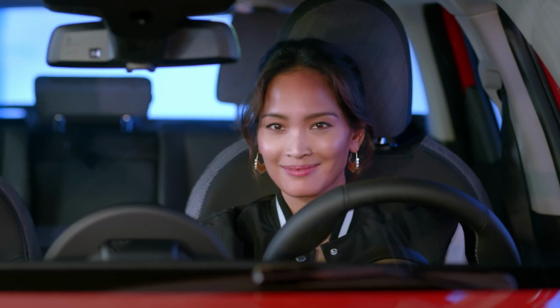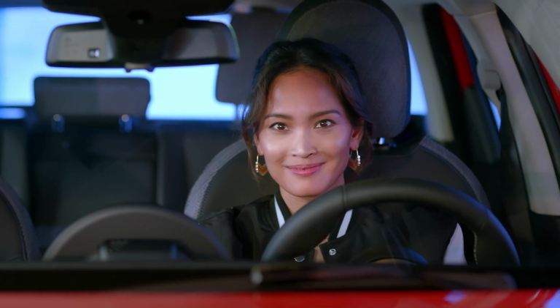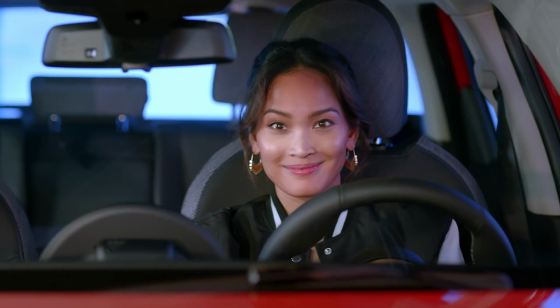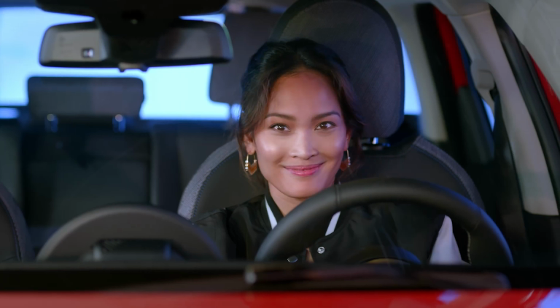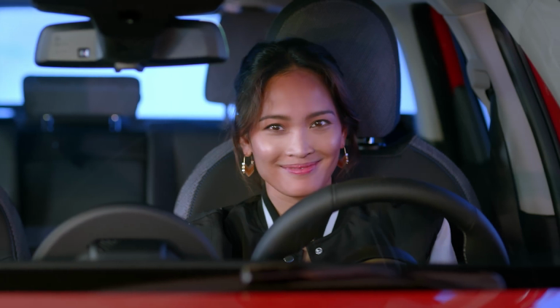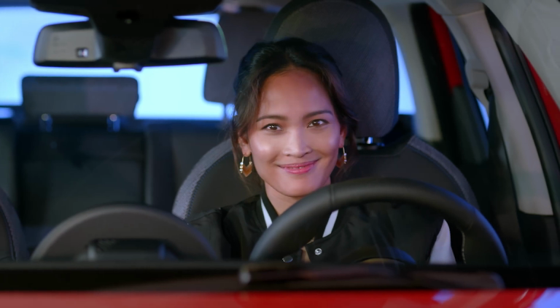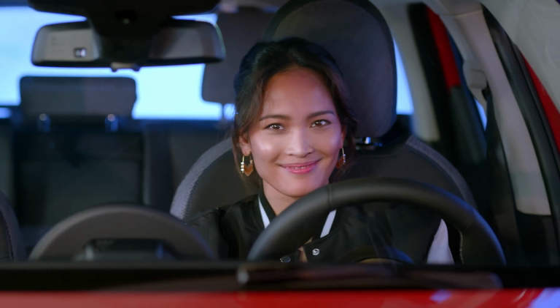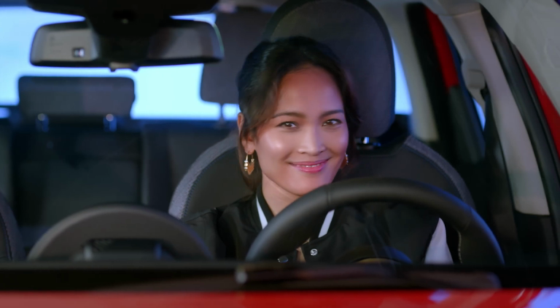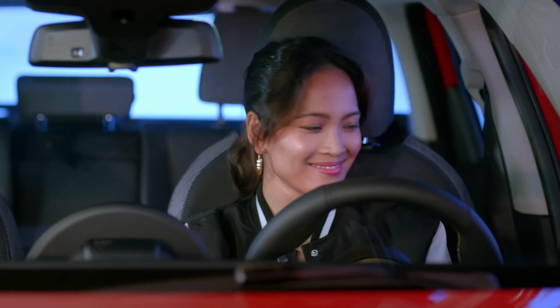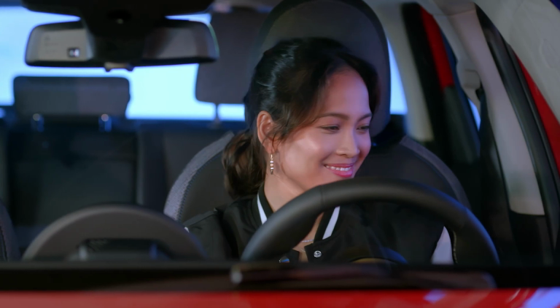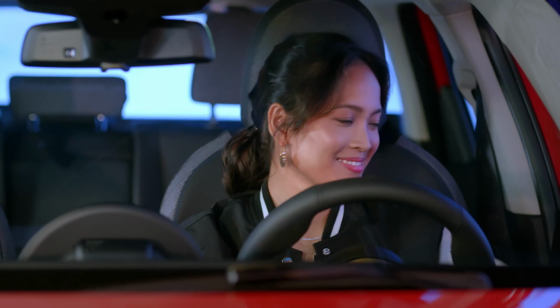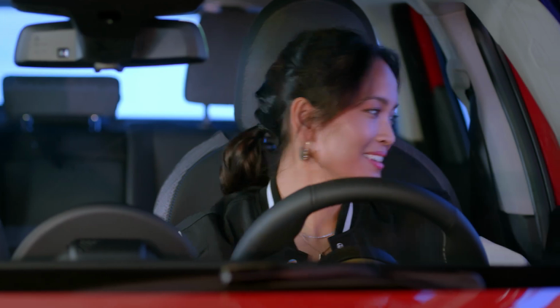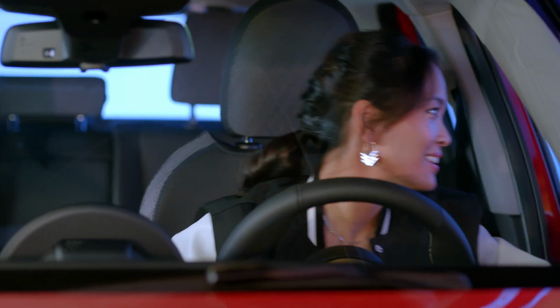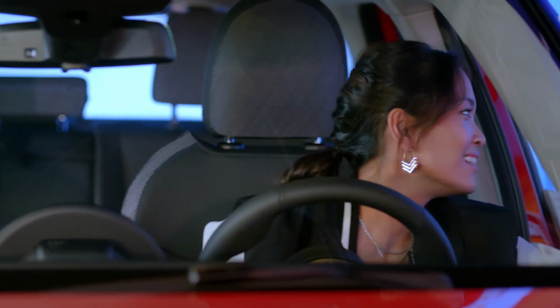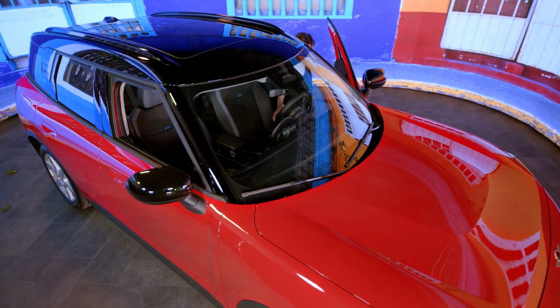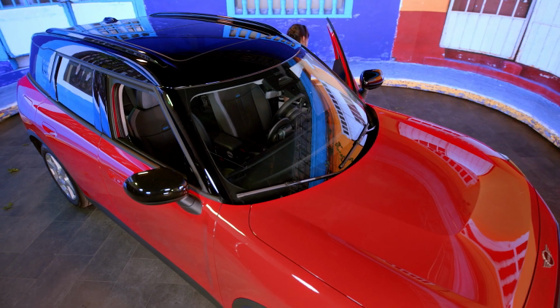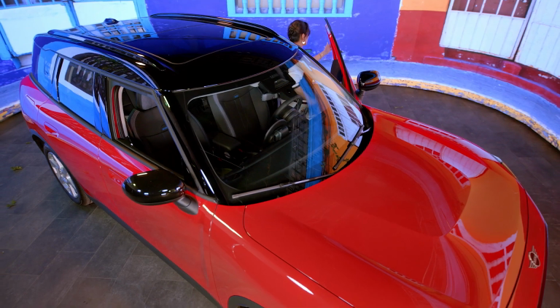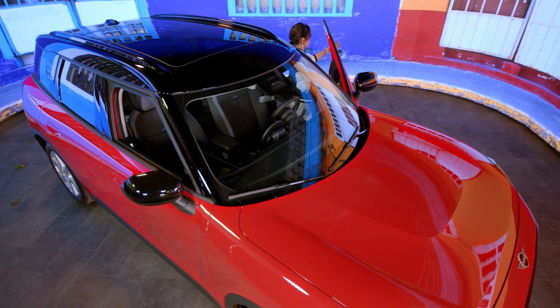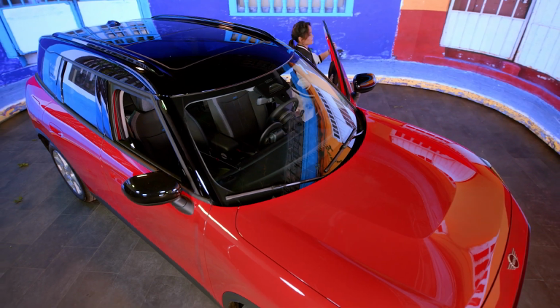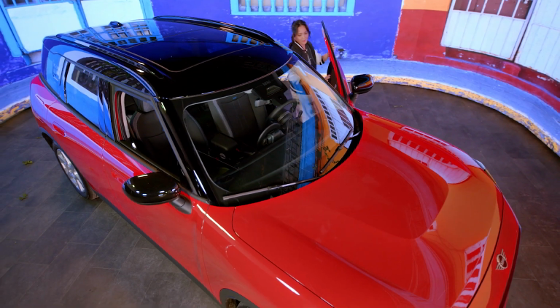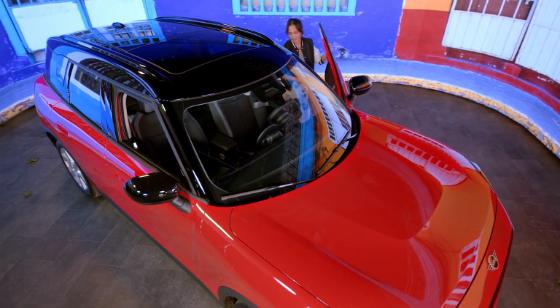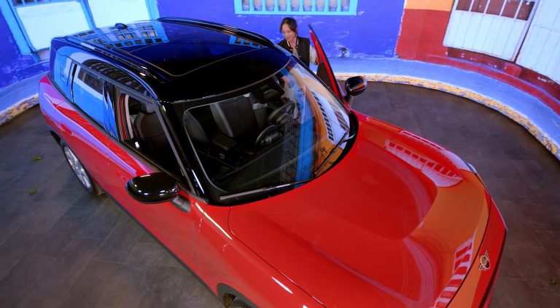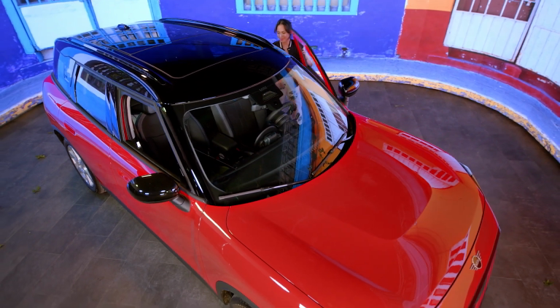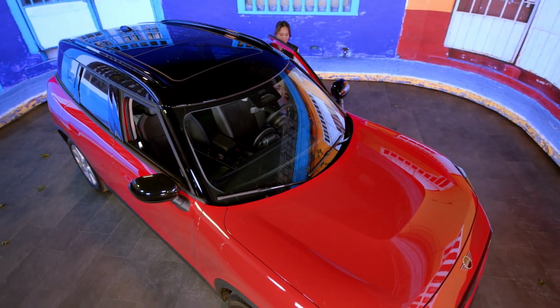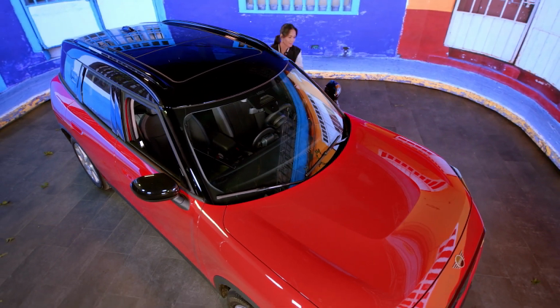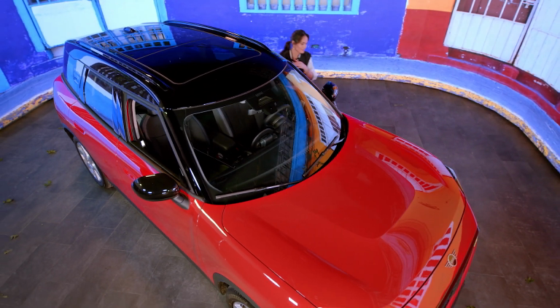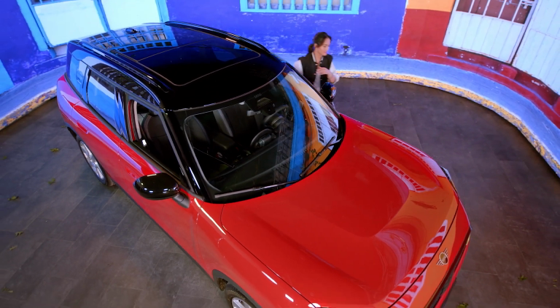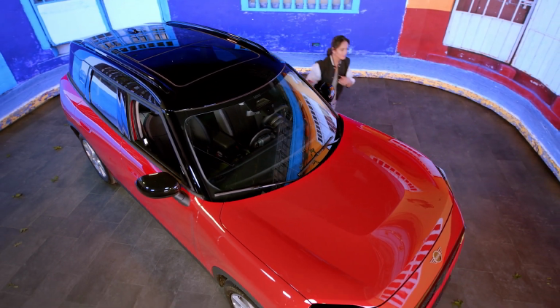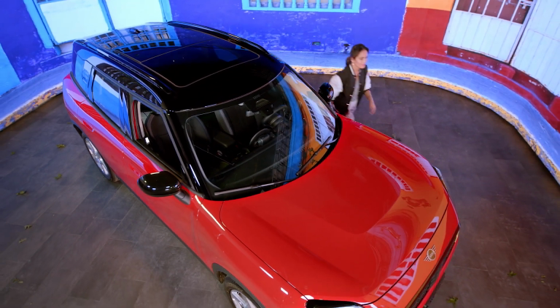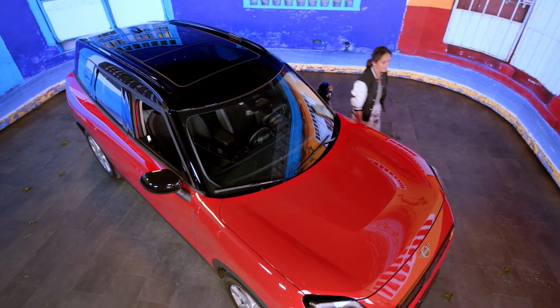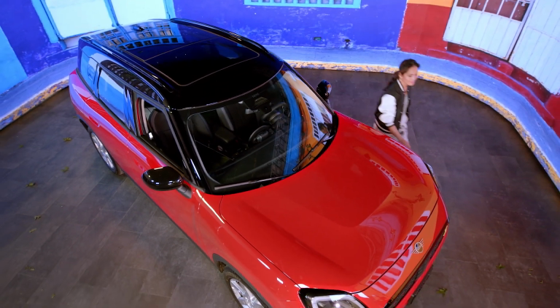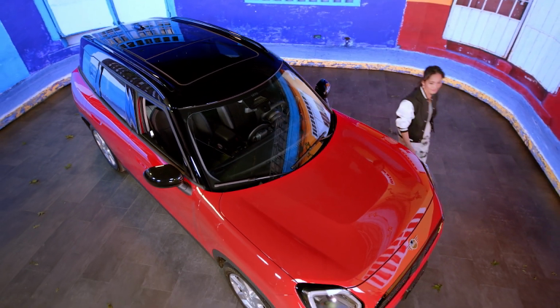Want to learn more? Explore the rest of our Mini how-to video series for even more ways to electrify your daily drive.